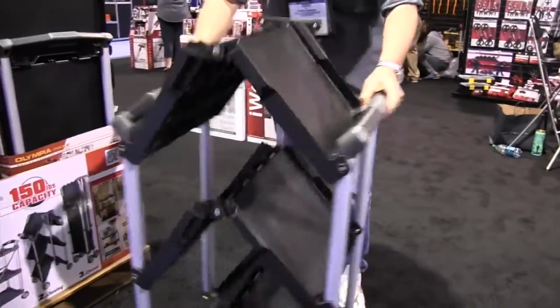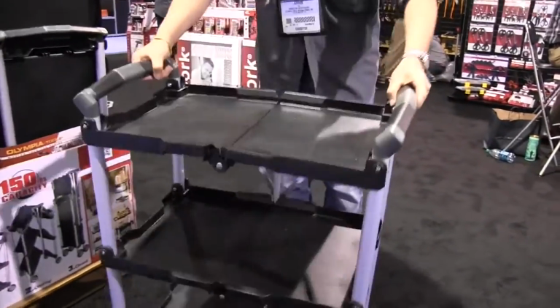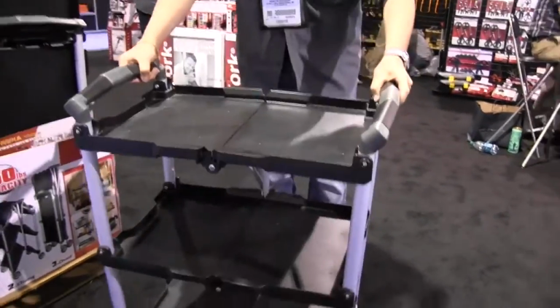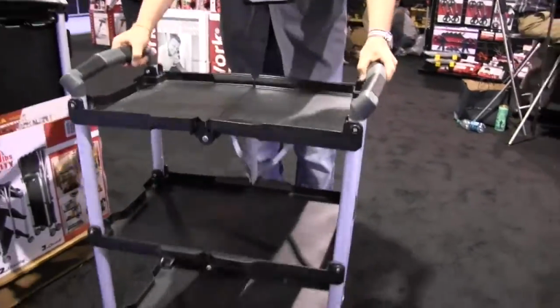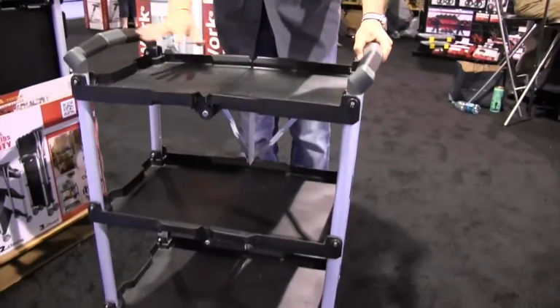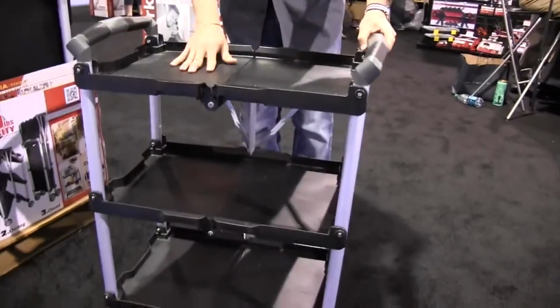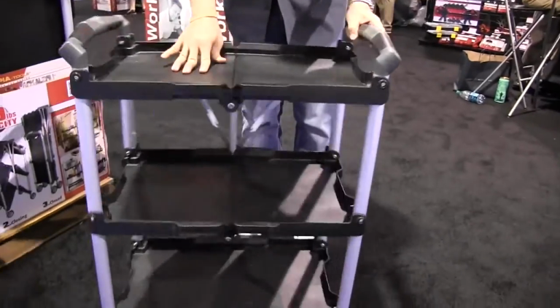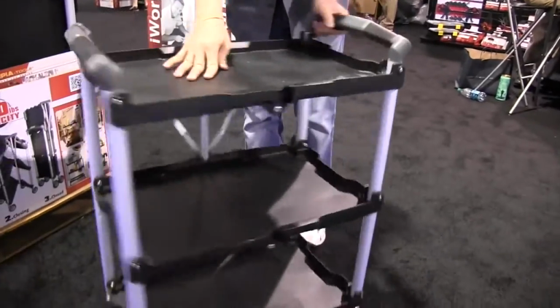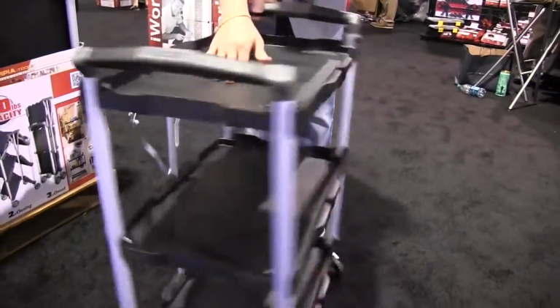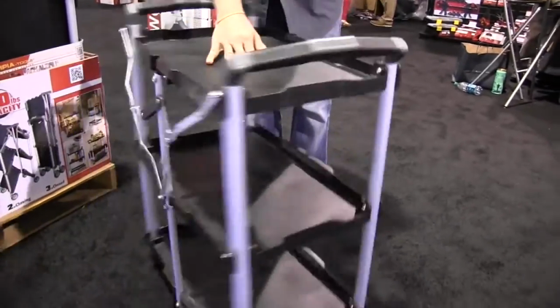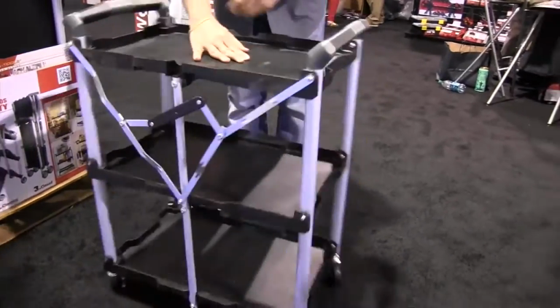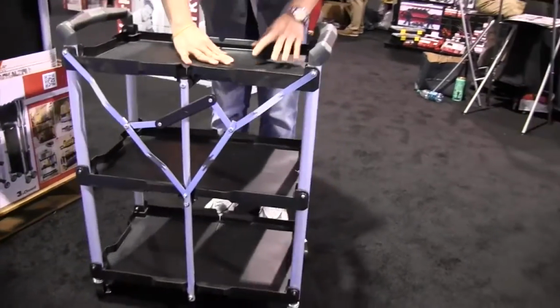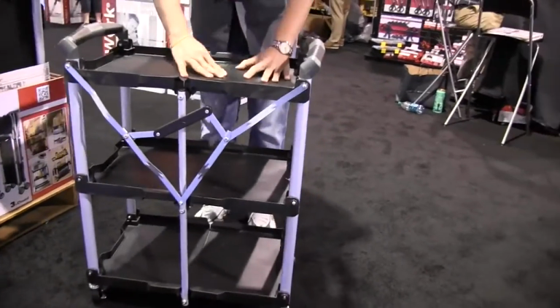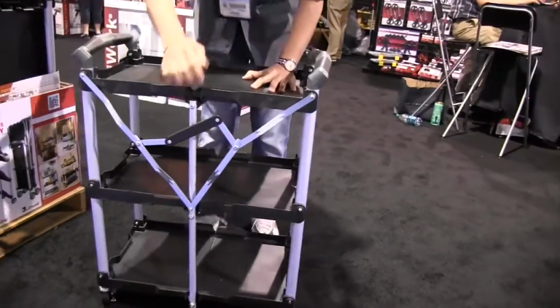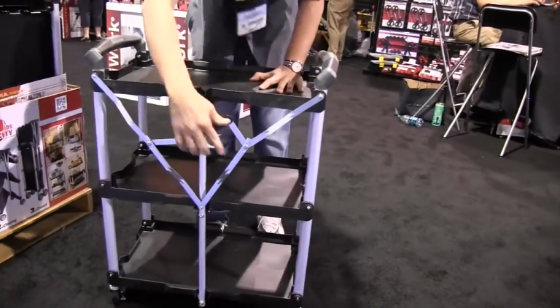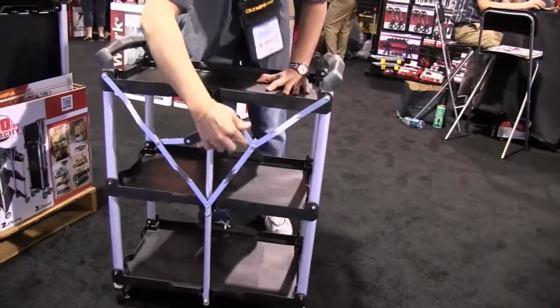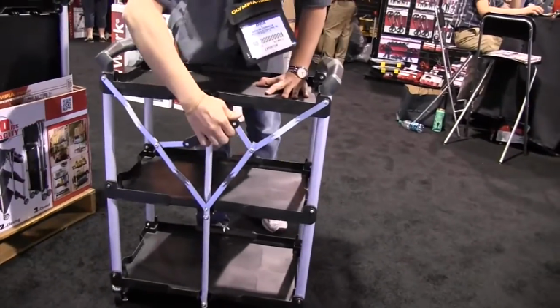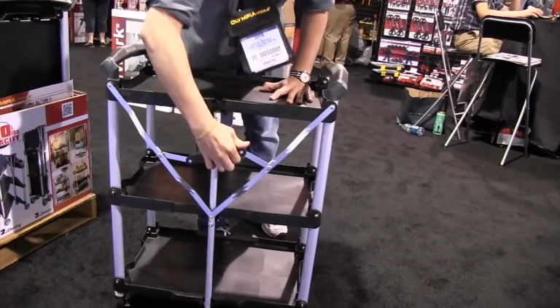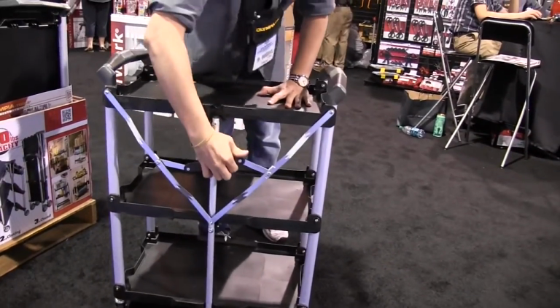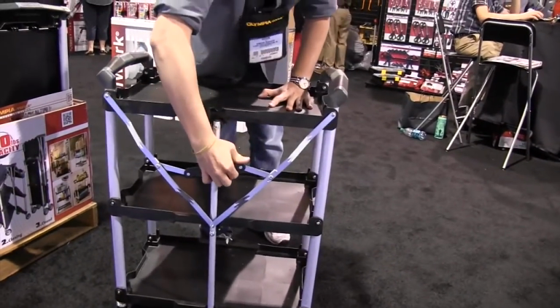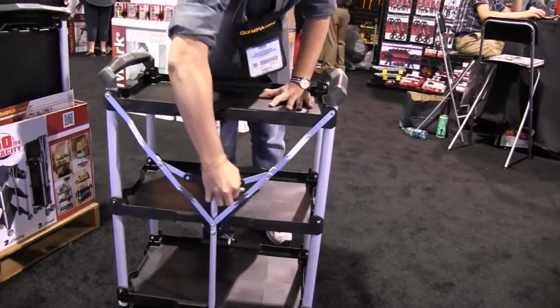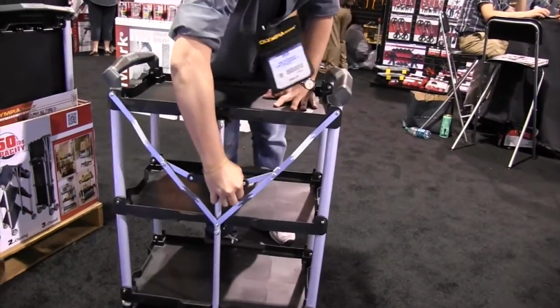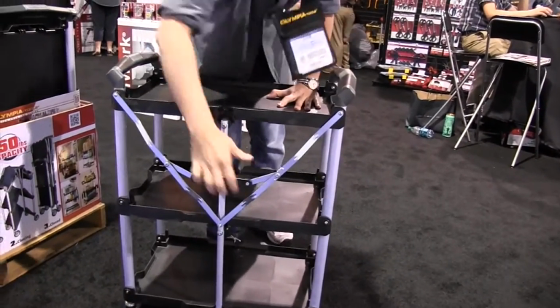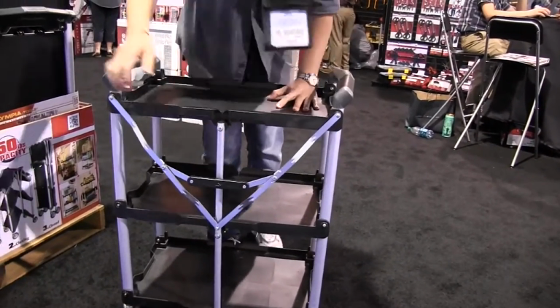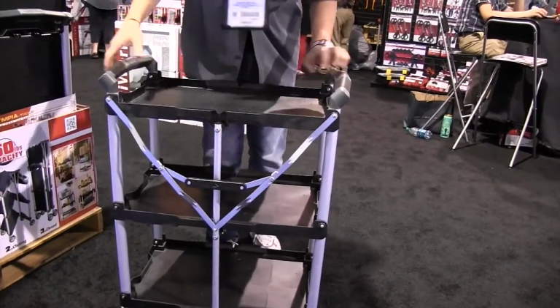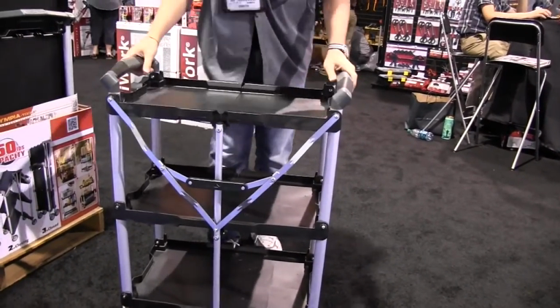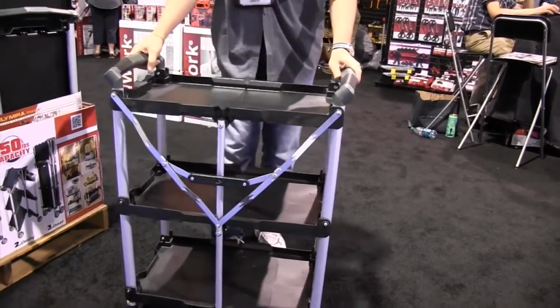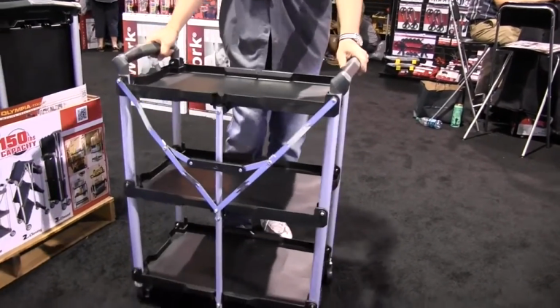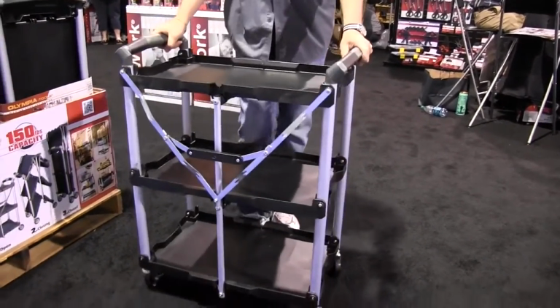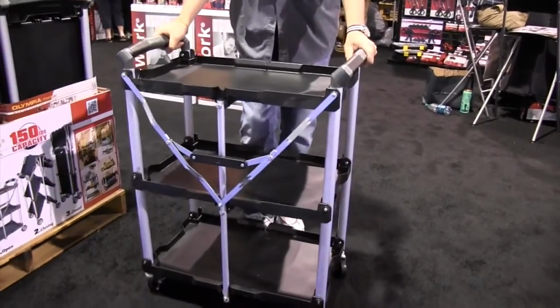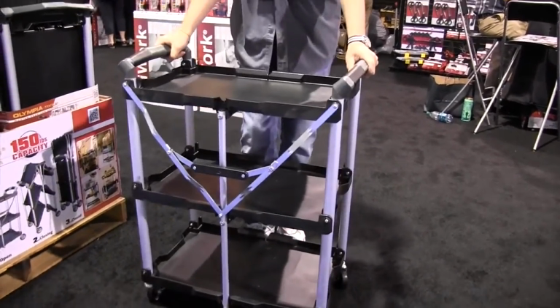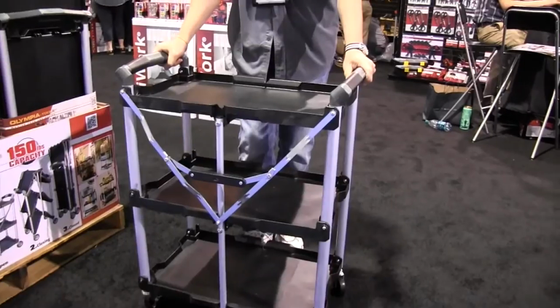Quick folds up, quick down, easy setup. And it's a very sturdy cart.